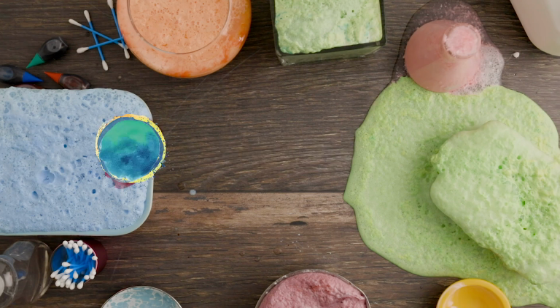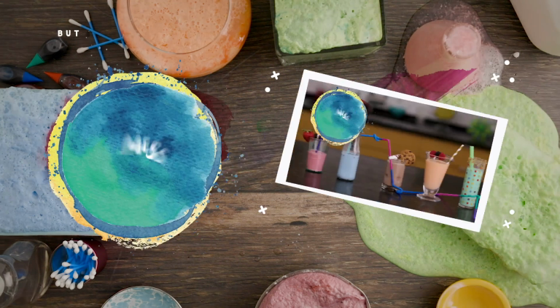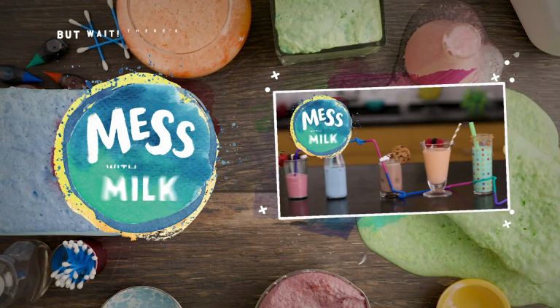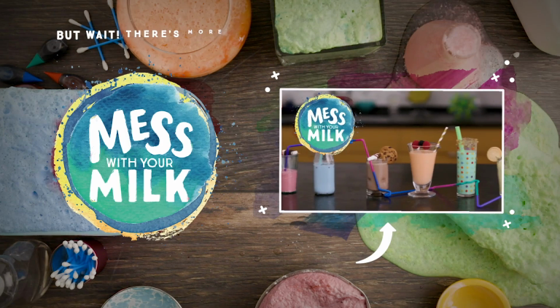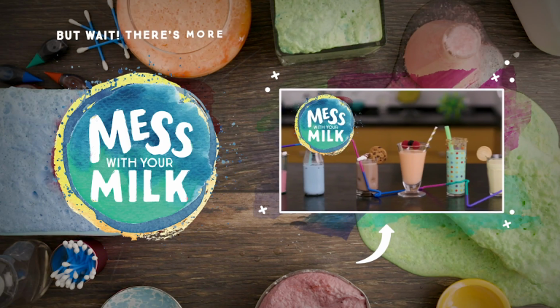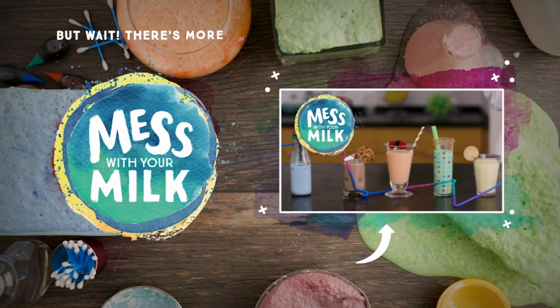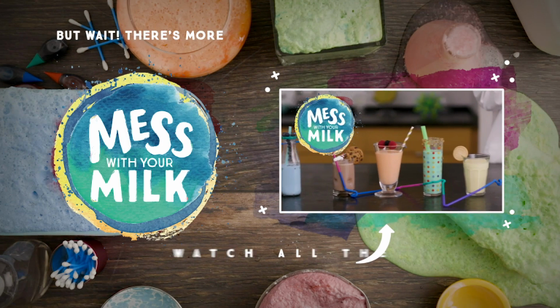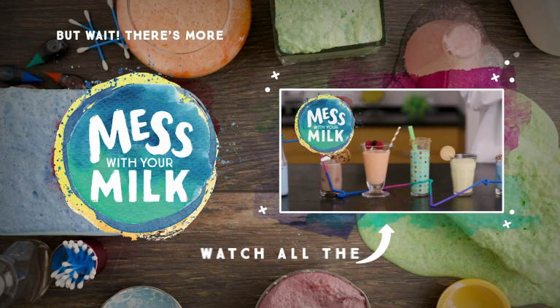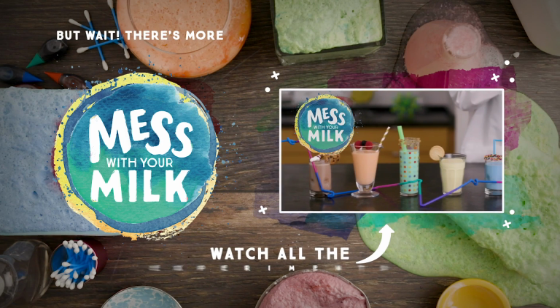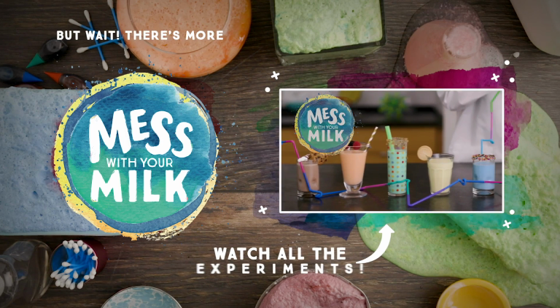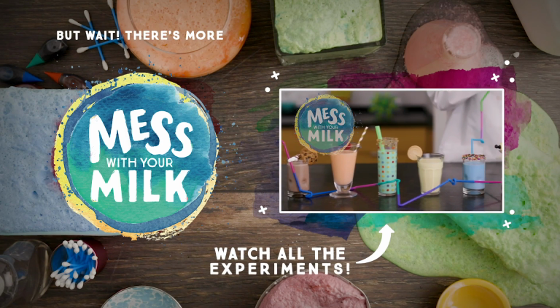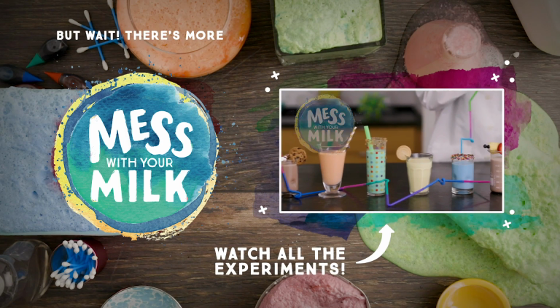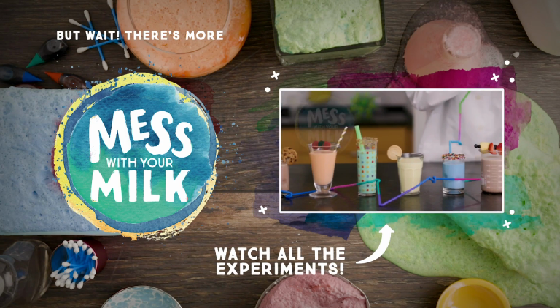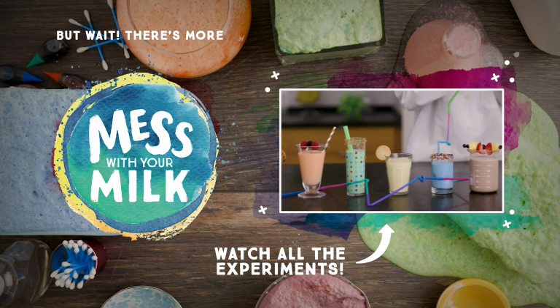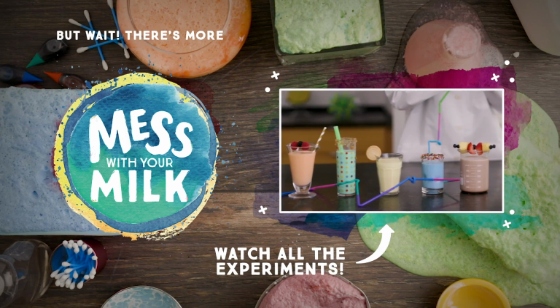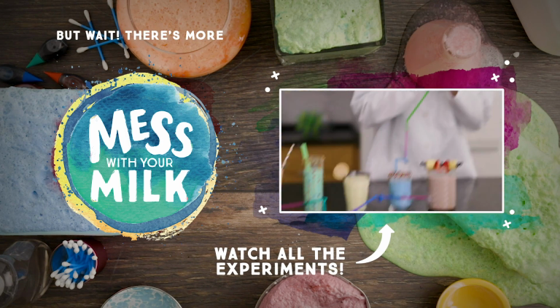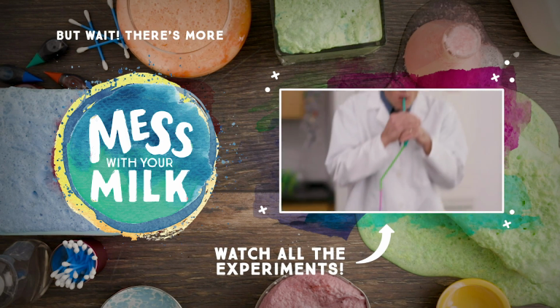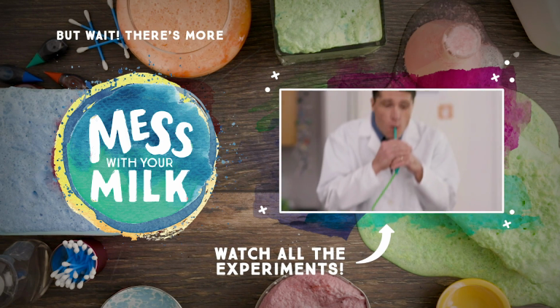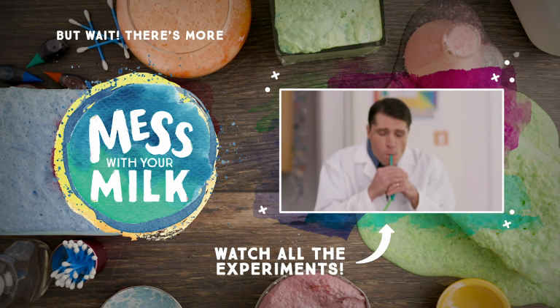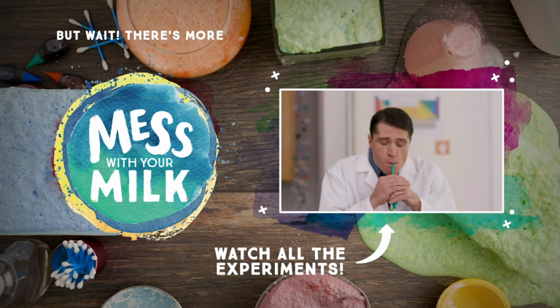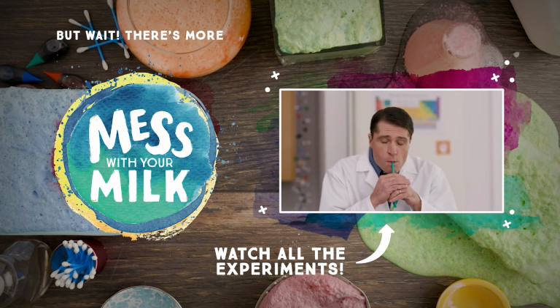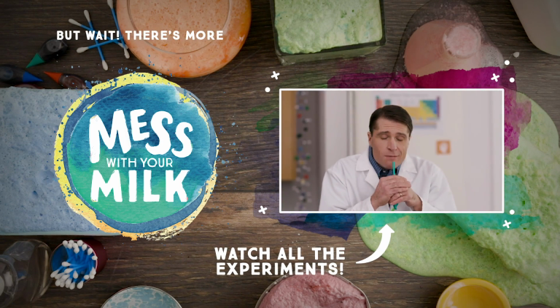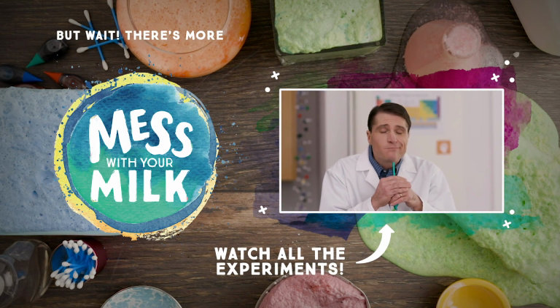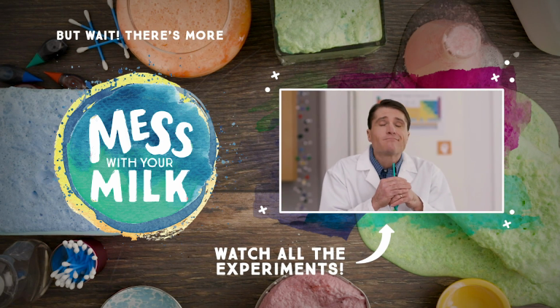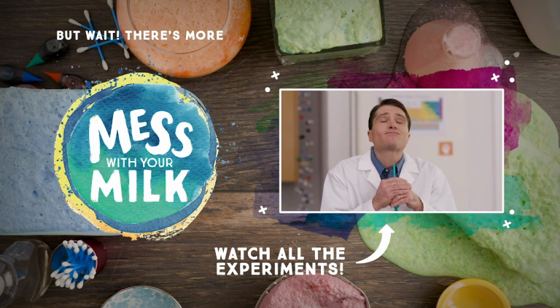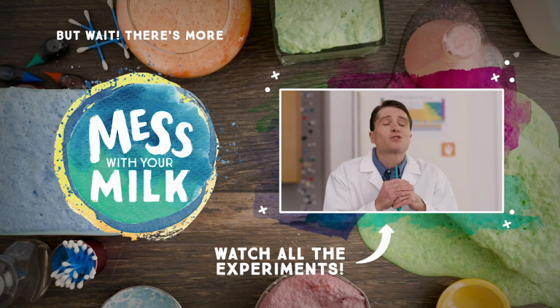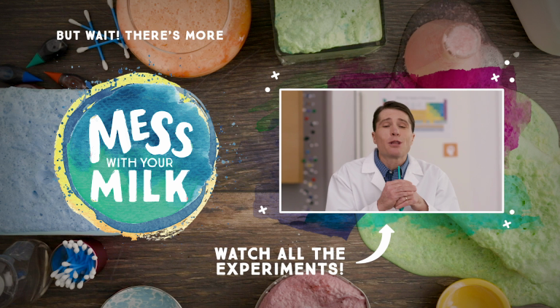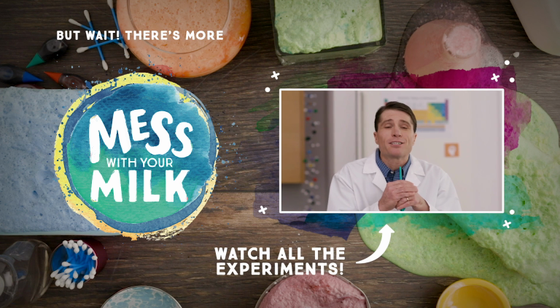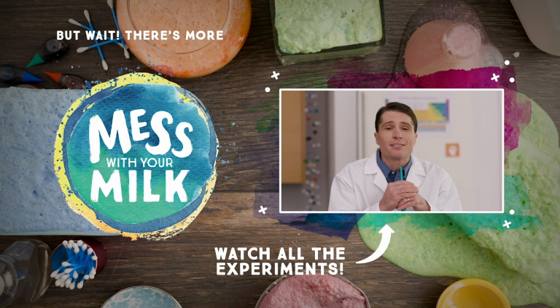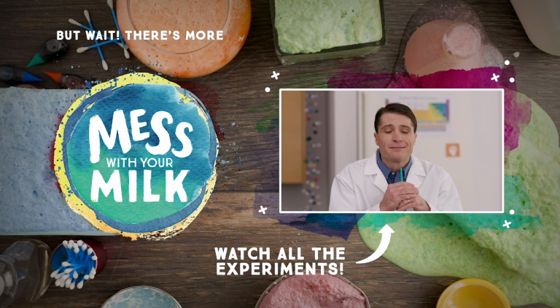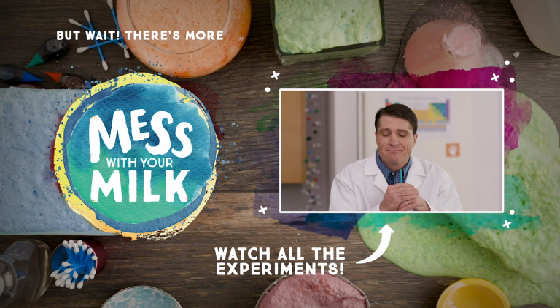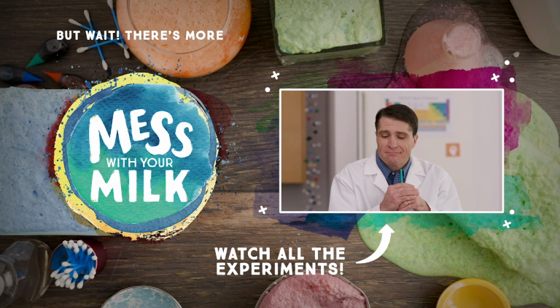Ready for the next experiment? You can click here to see more ways to mess with your milk.